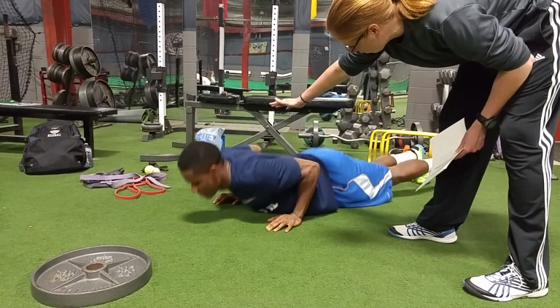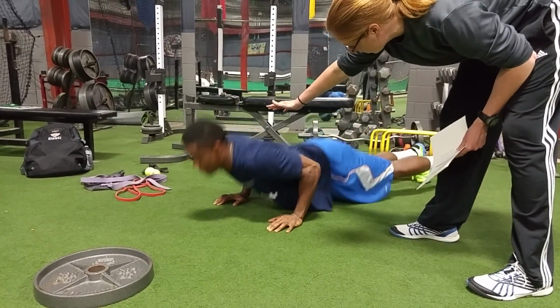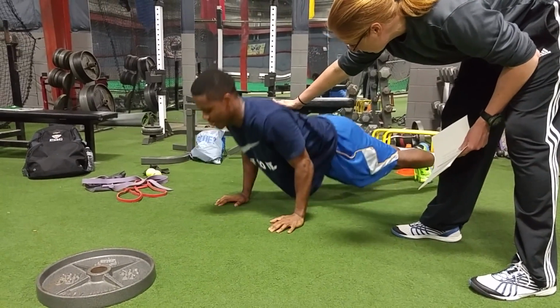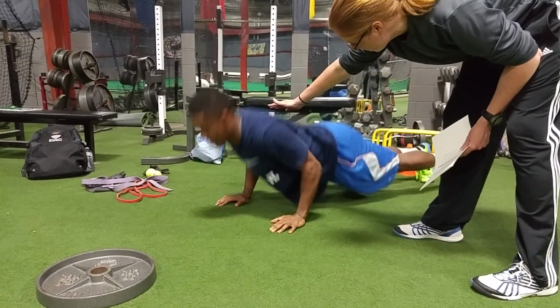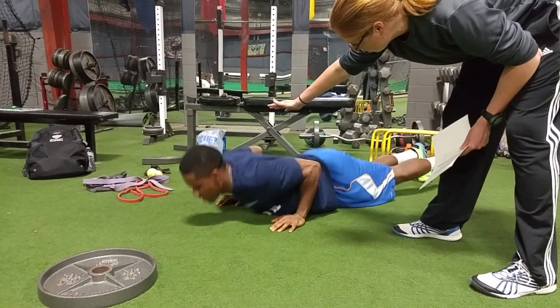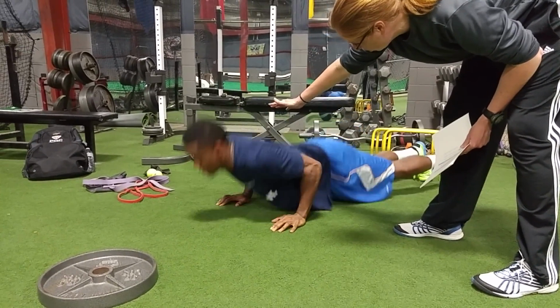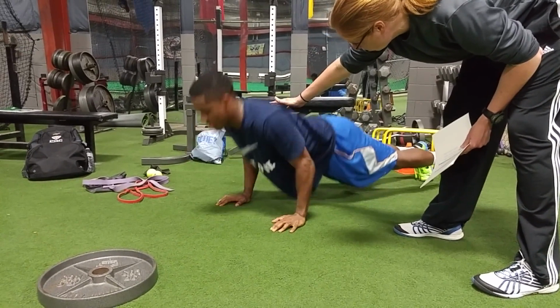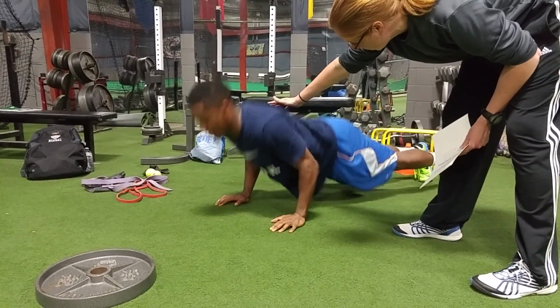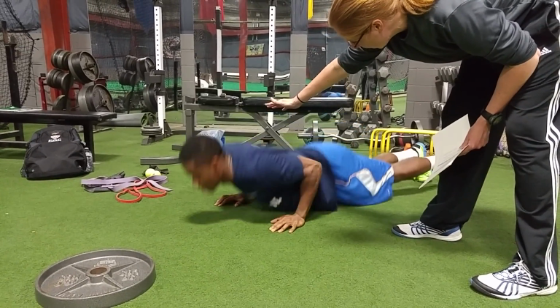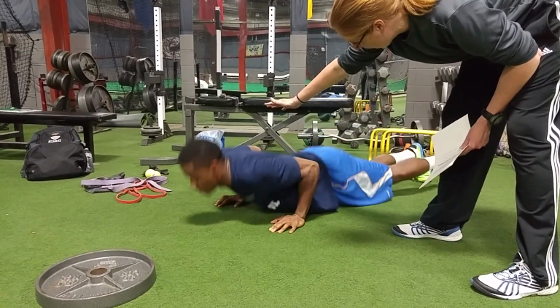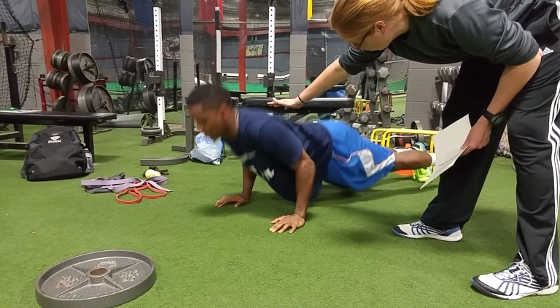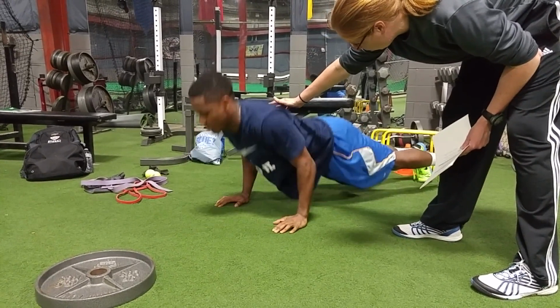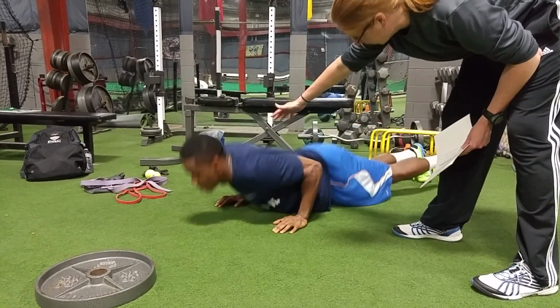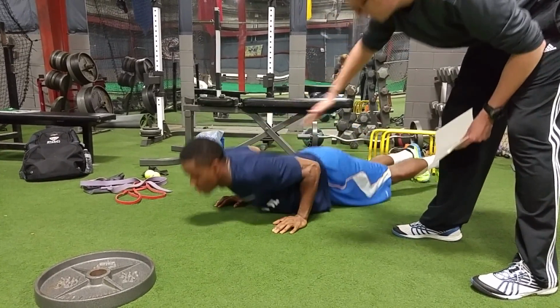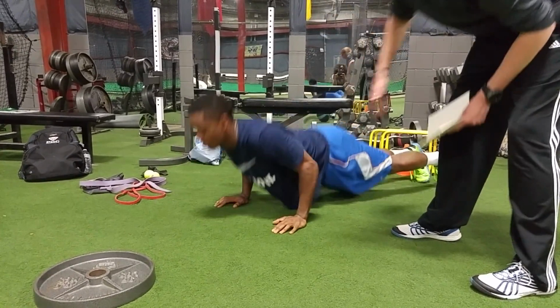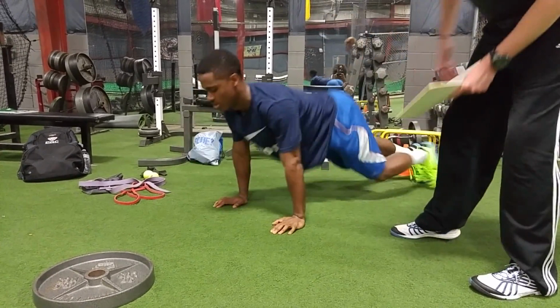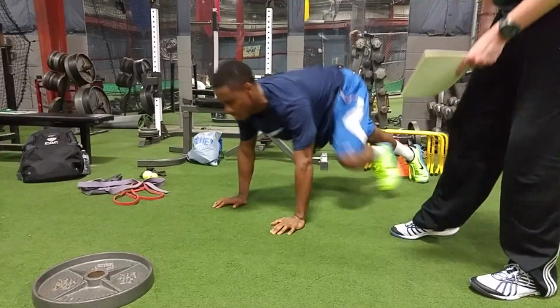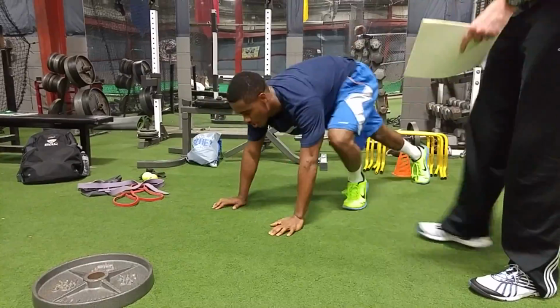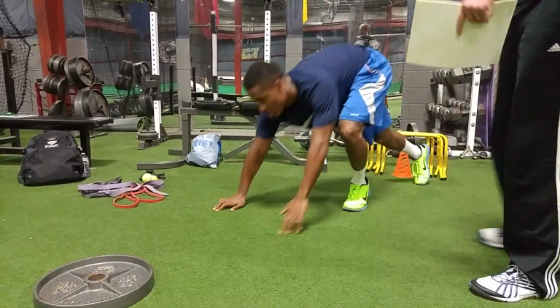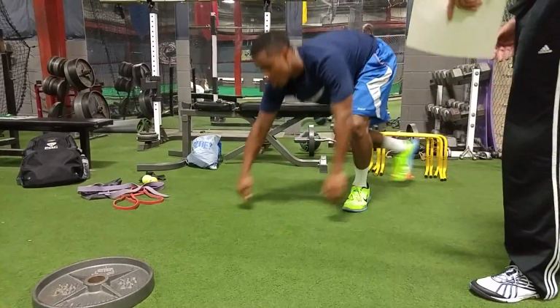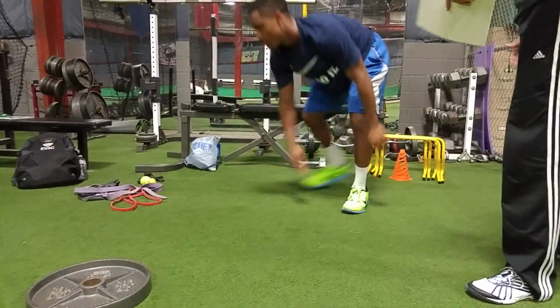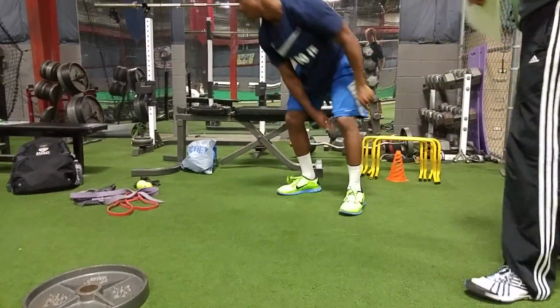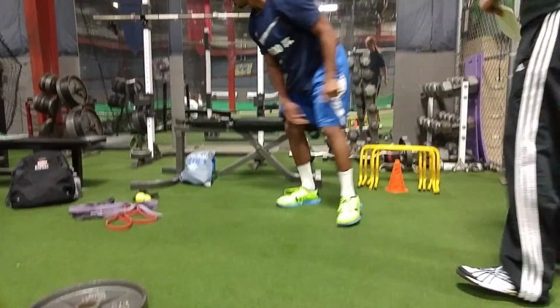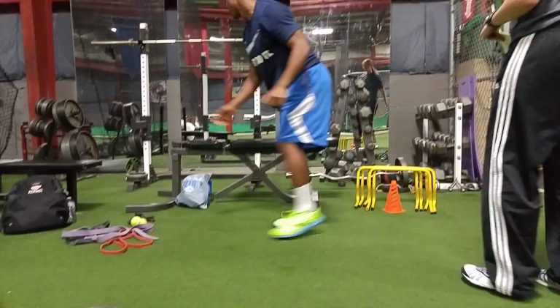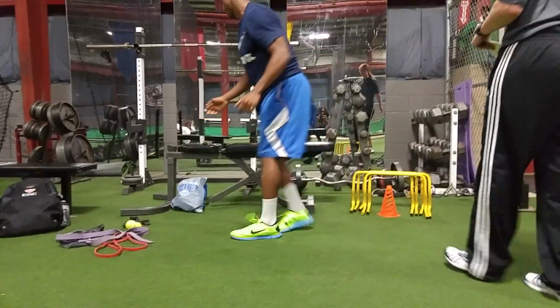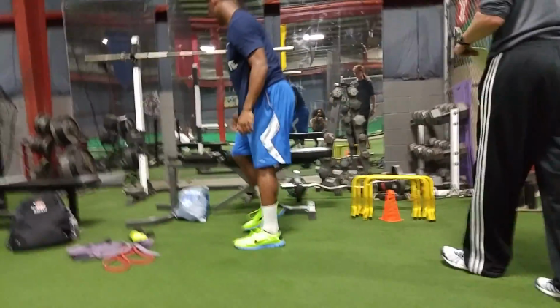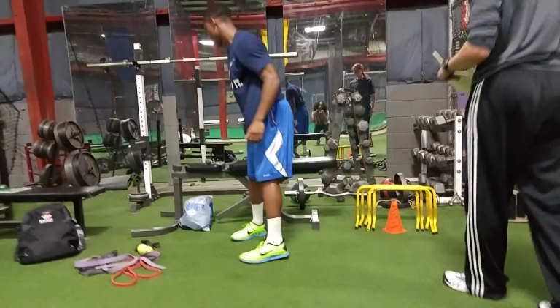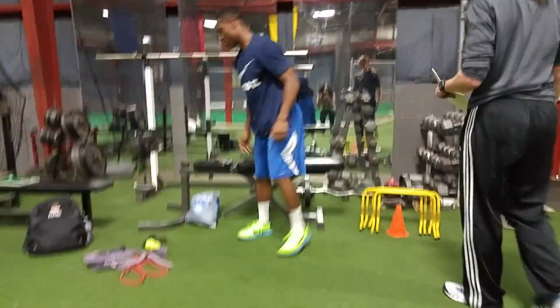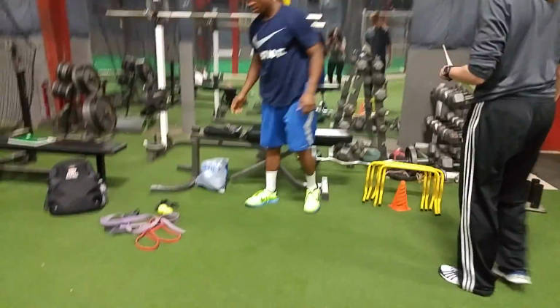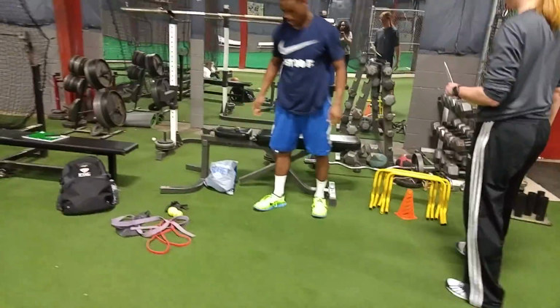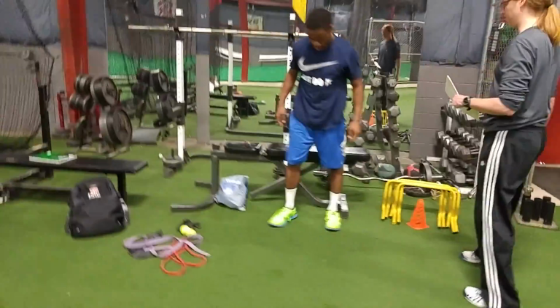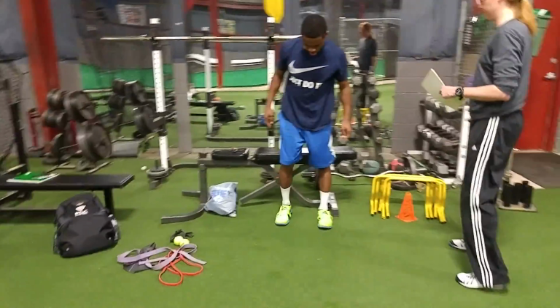We've got three, two, and one. Nice job. A little single leg. There you go.